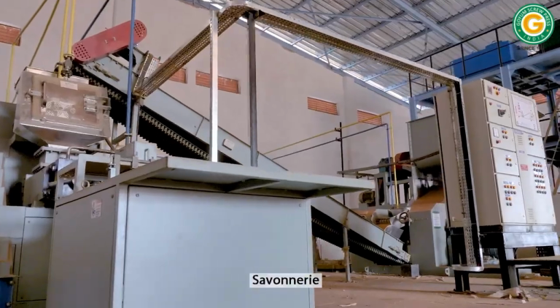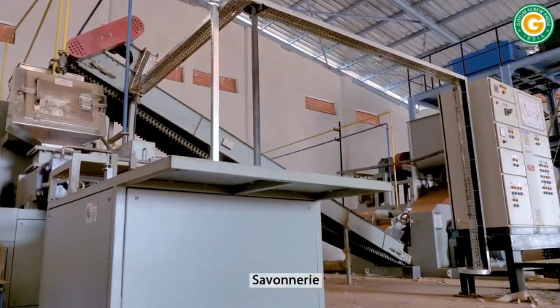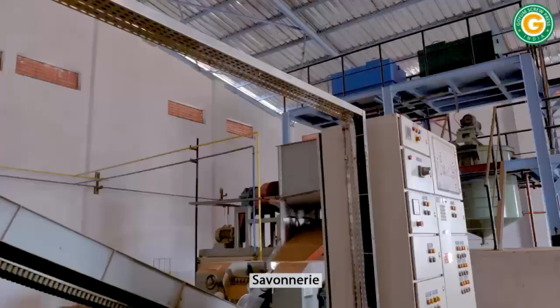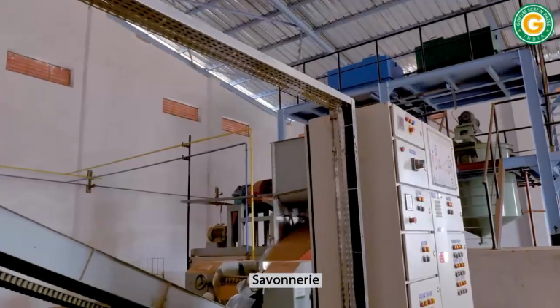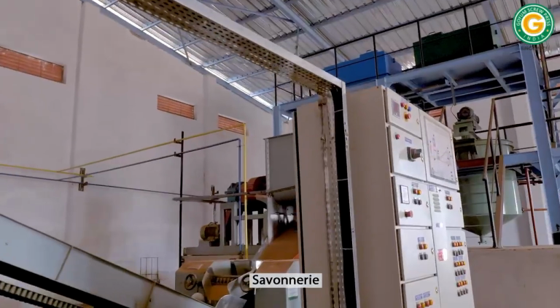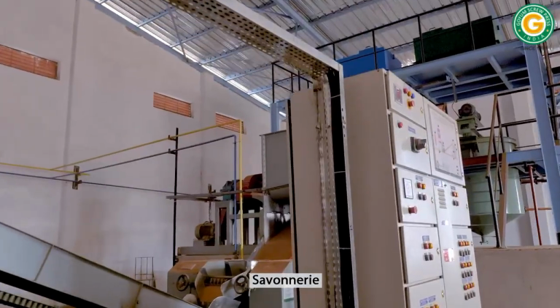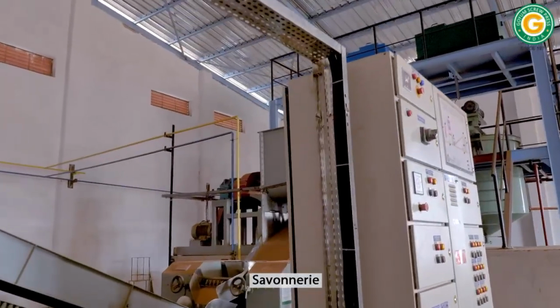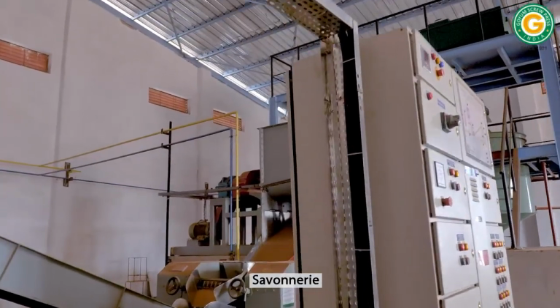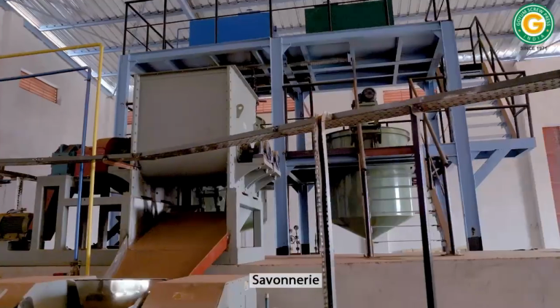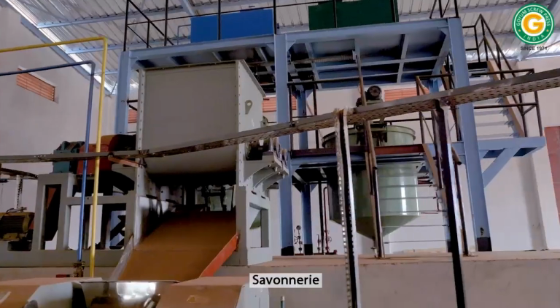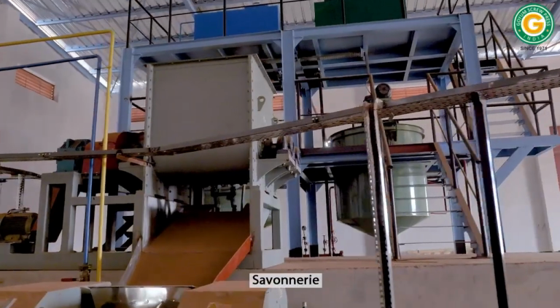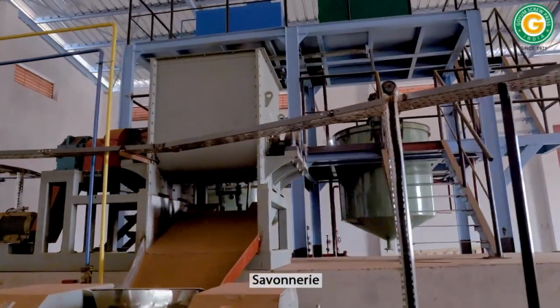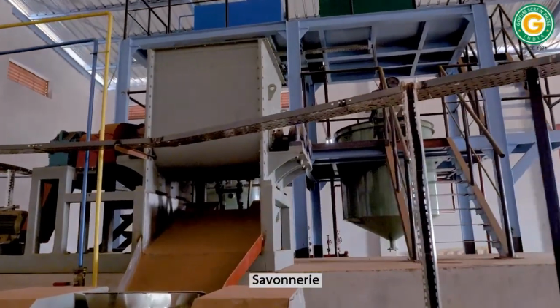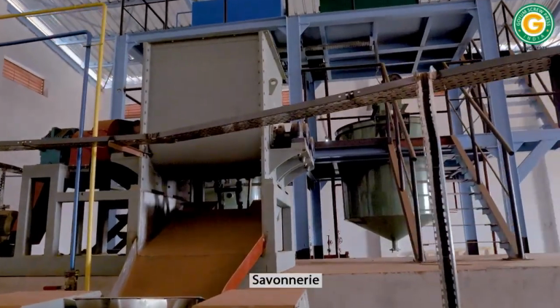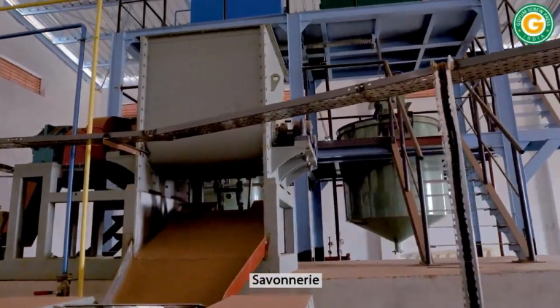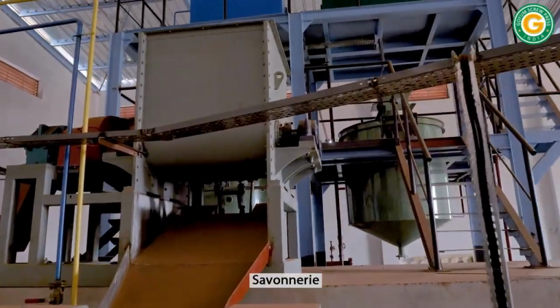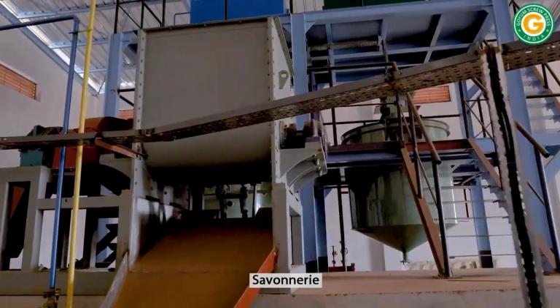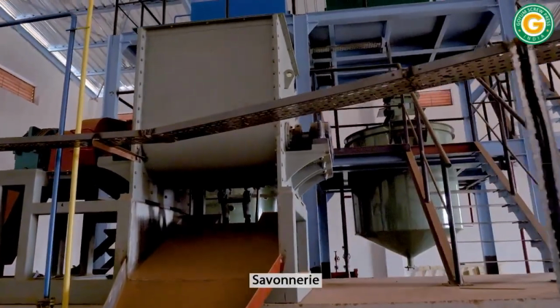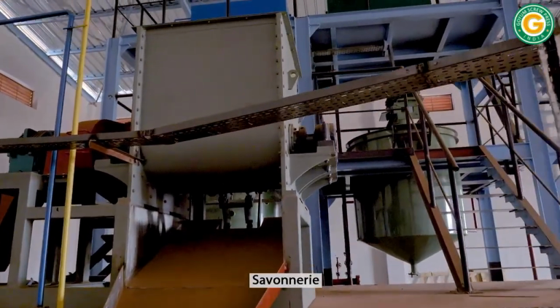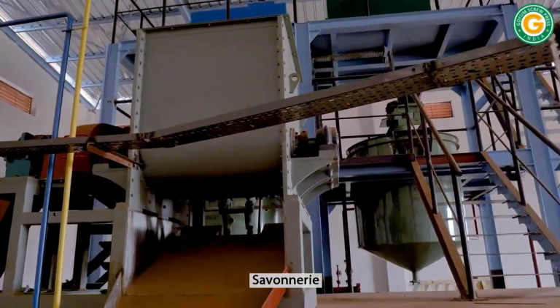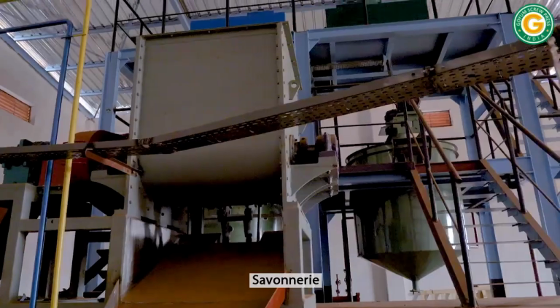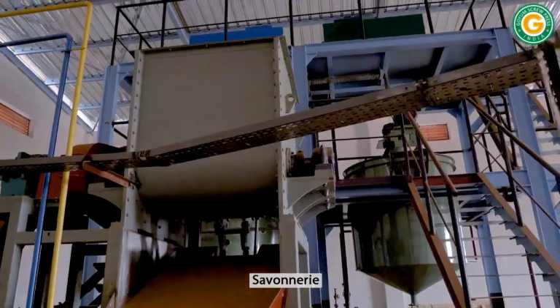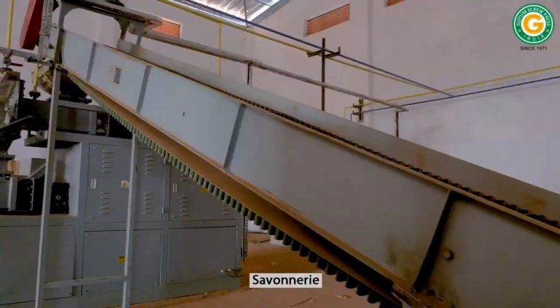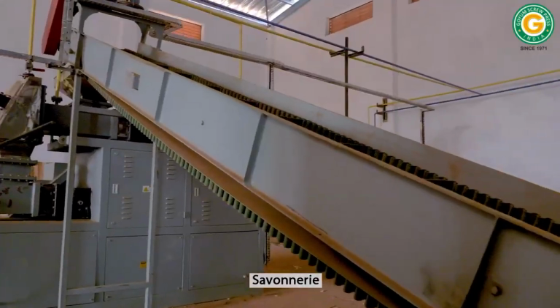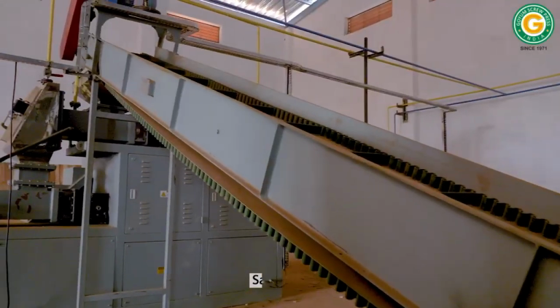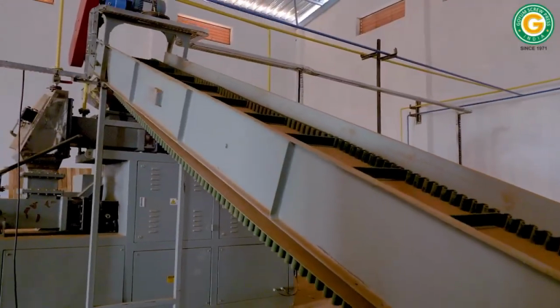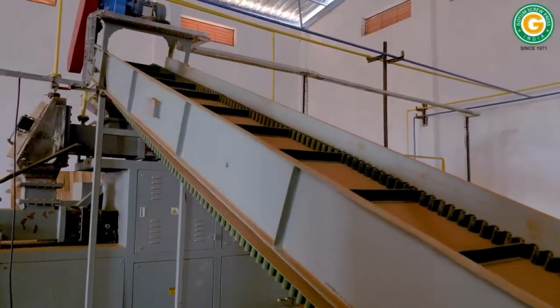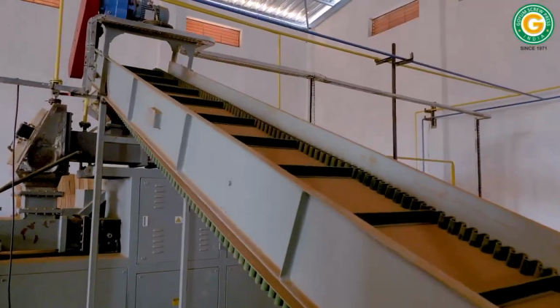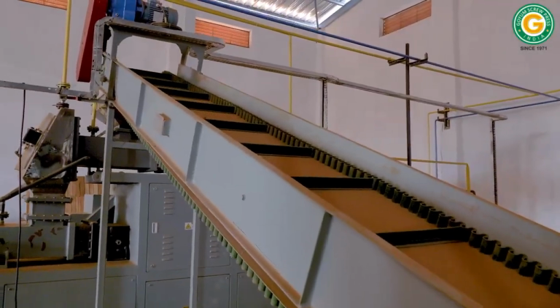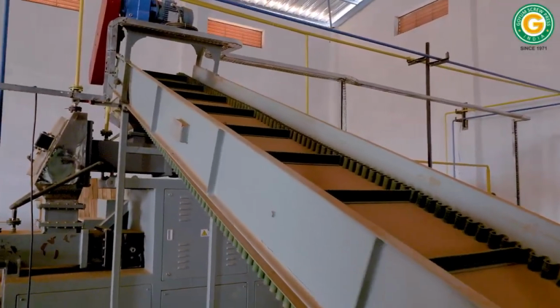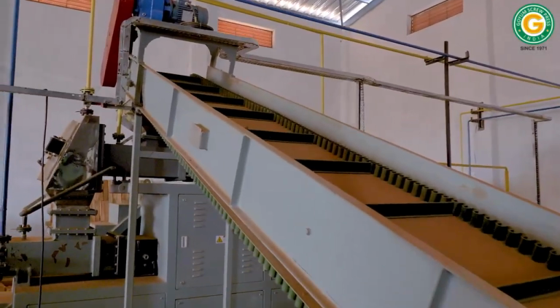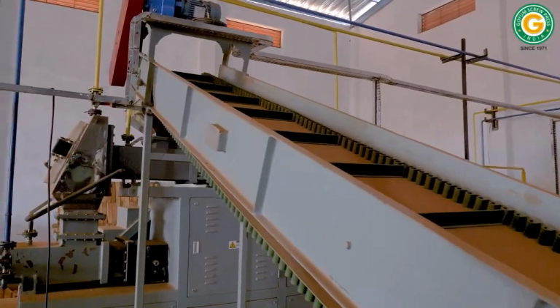We've implemented a fully automated bar soap making plant to efficiently utilize the by-products generated from the oil refinery process.